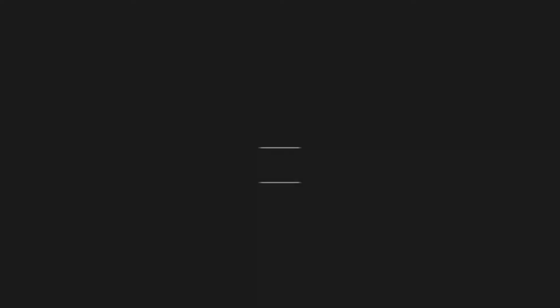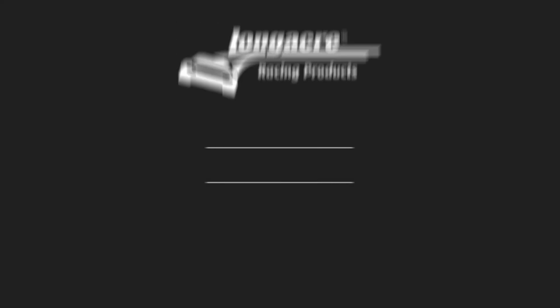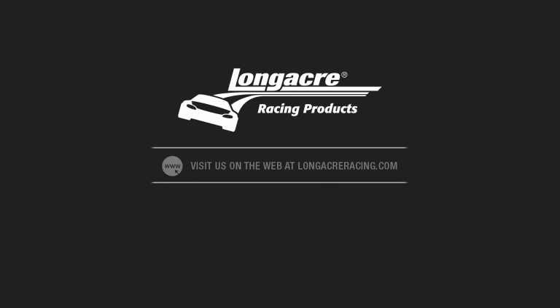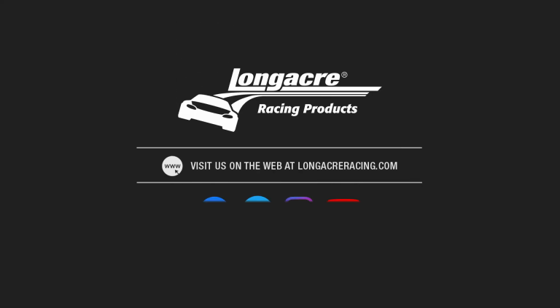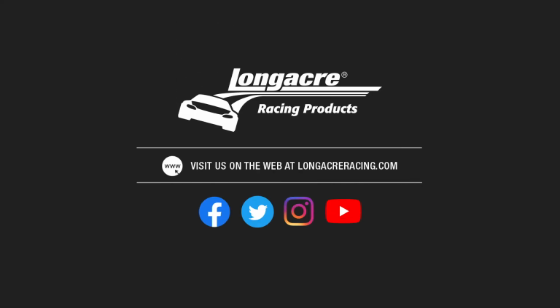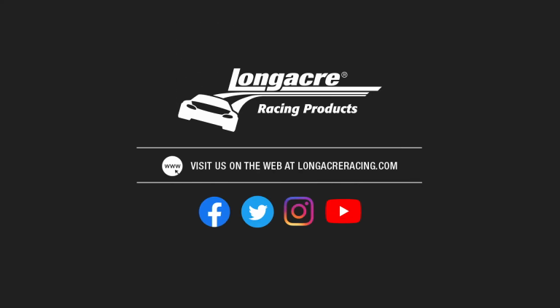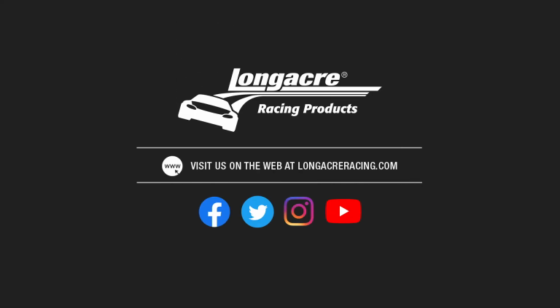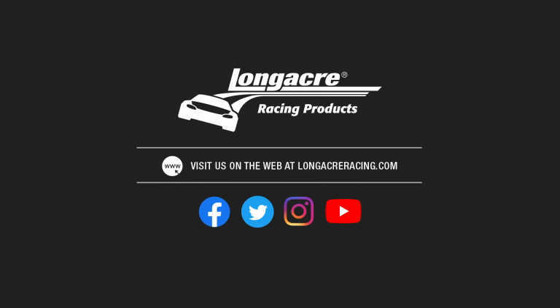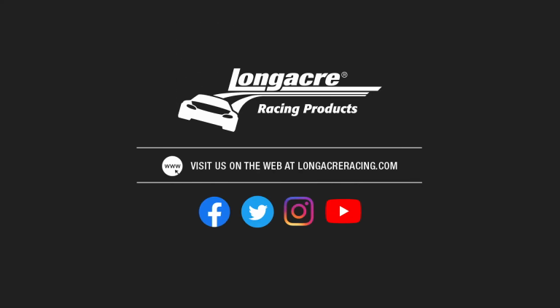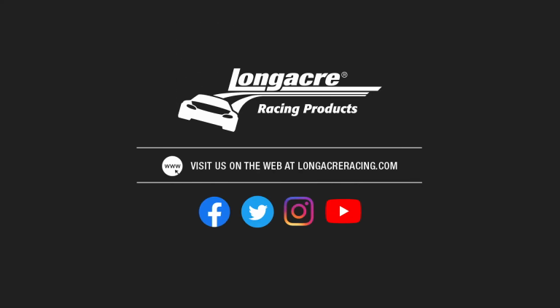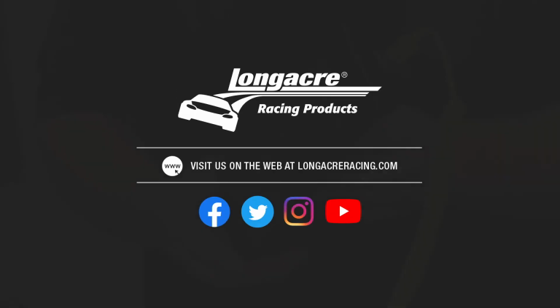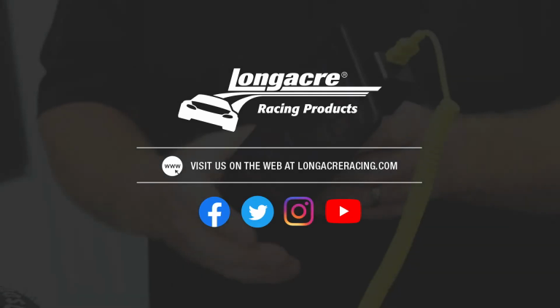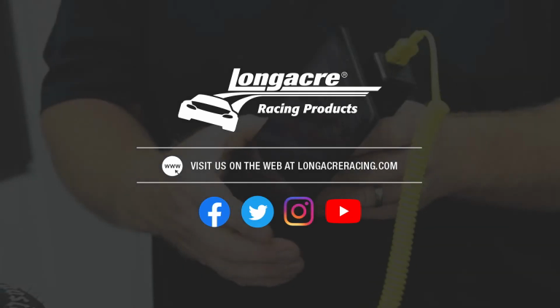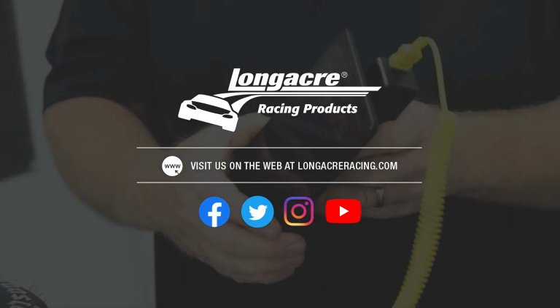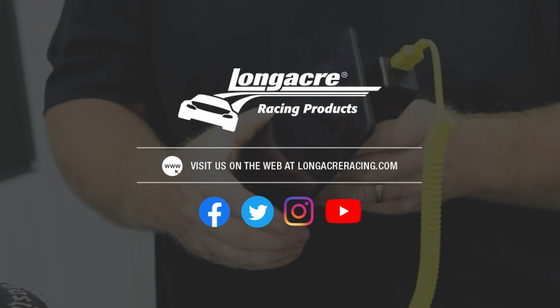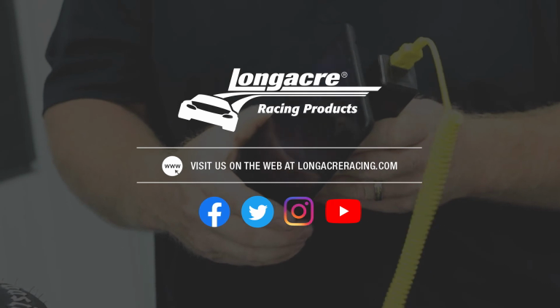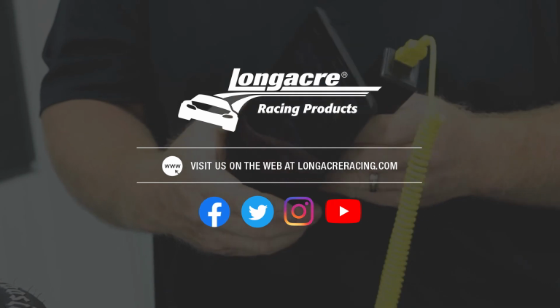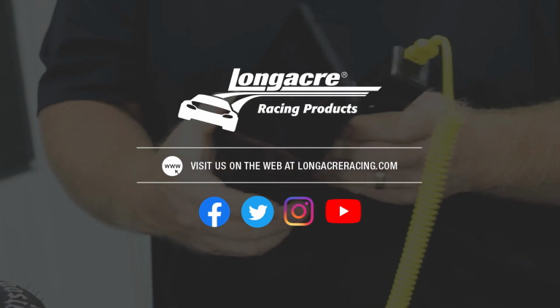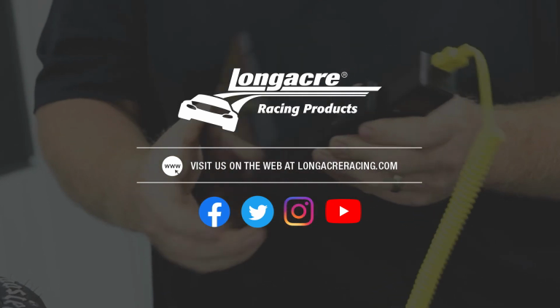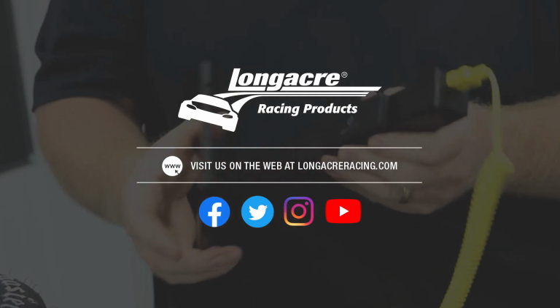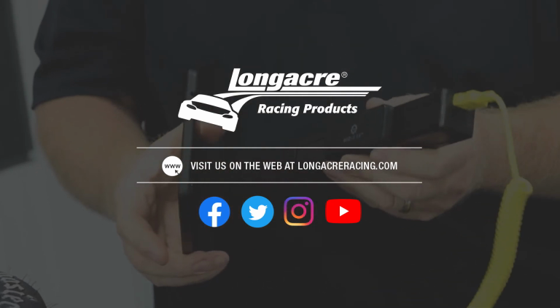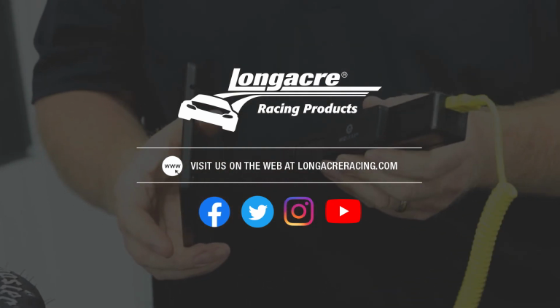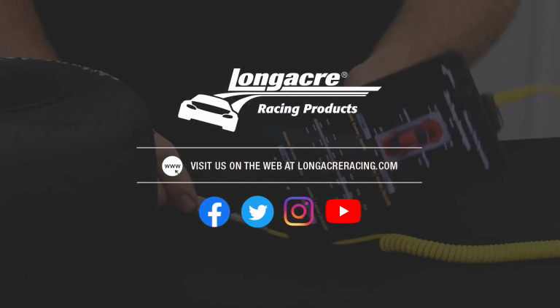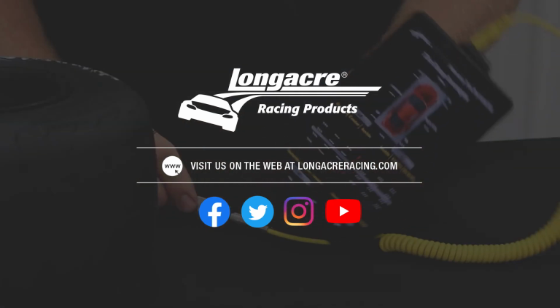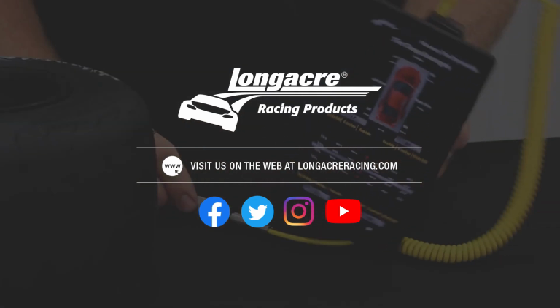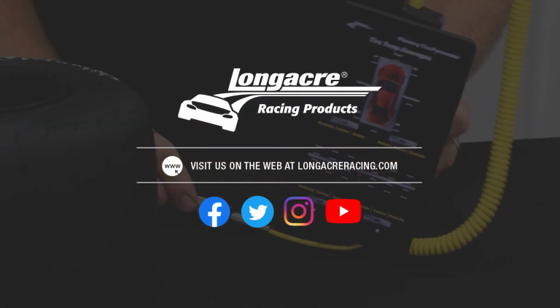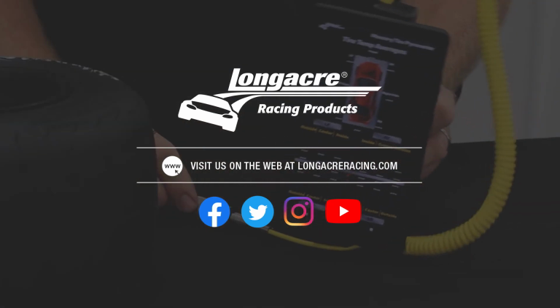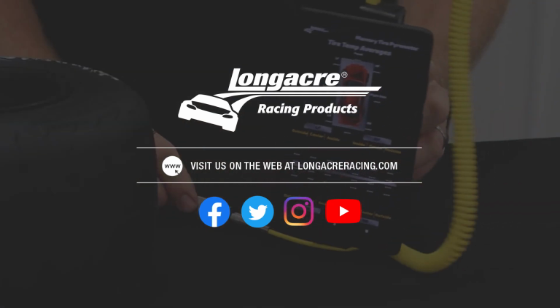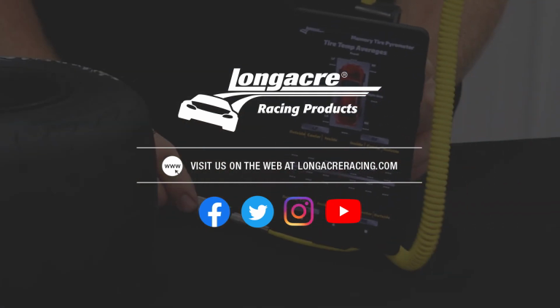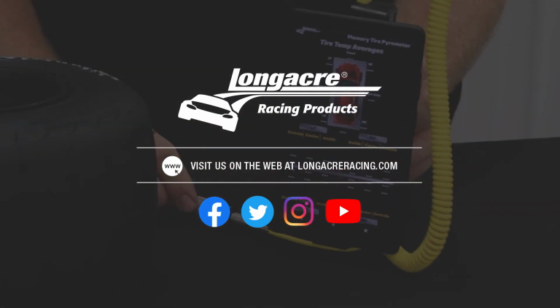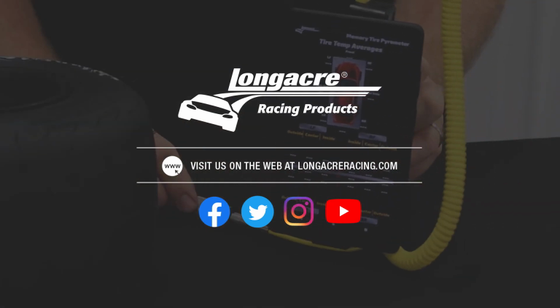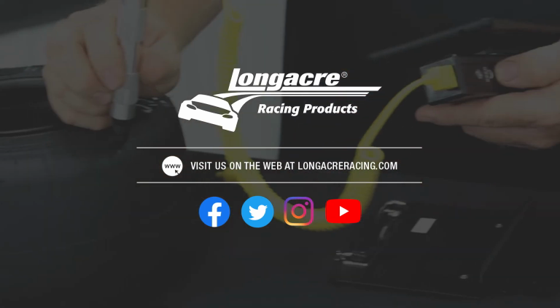If you have any other questions about this or any other Longacre Racing products, visit us at LongacreRacing.com.